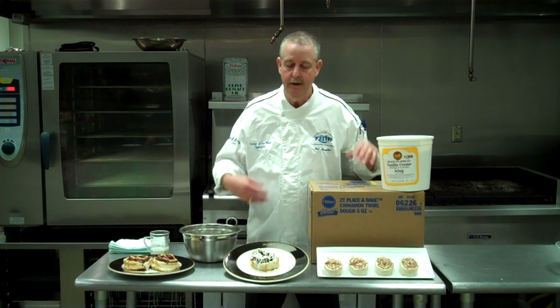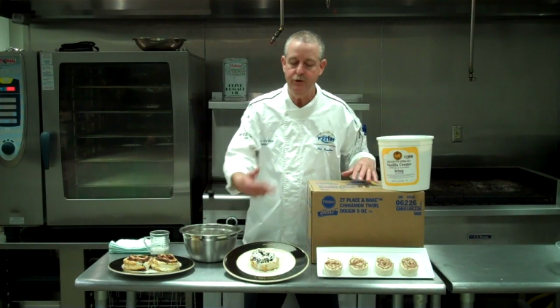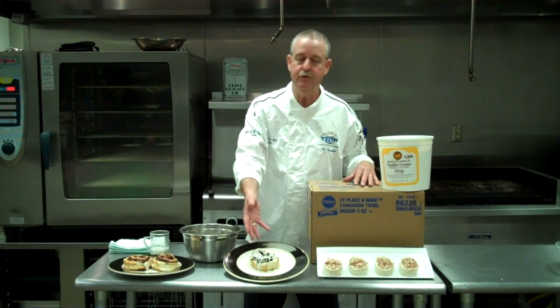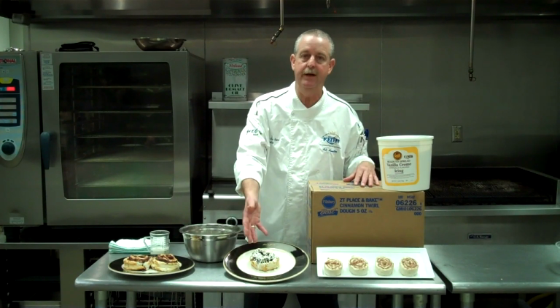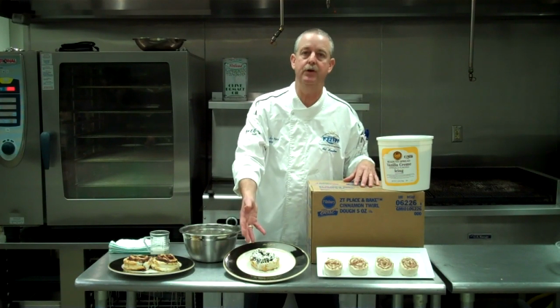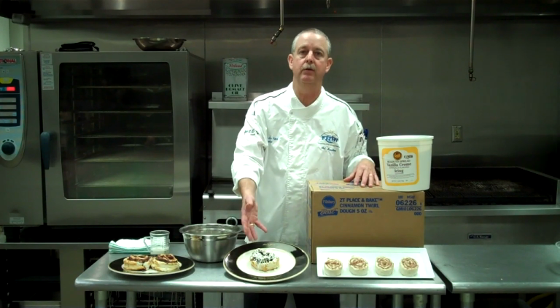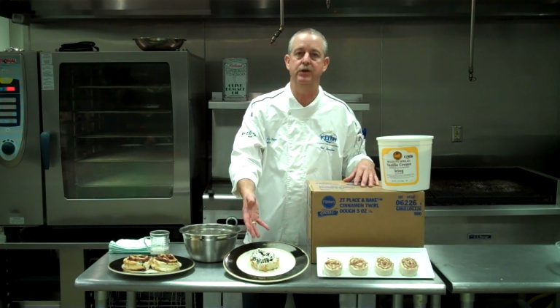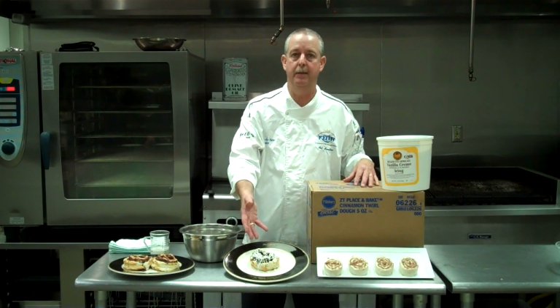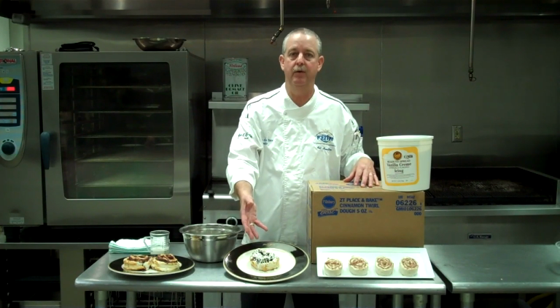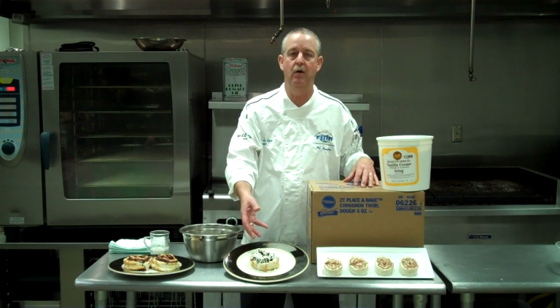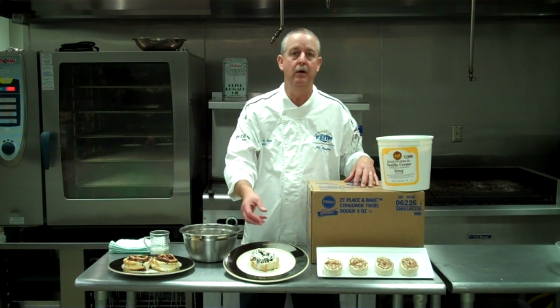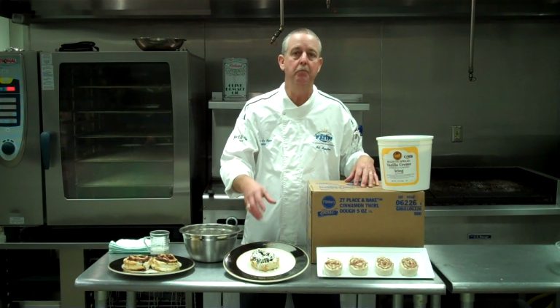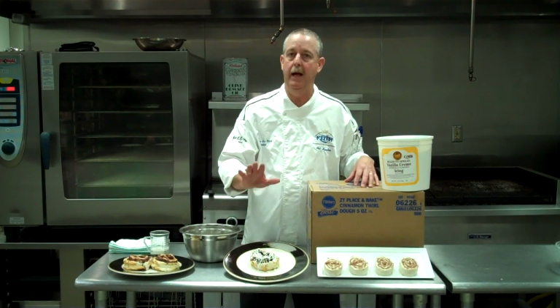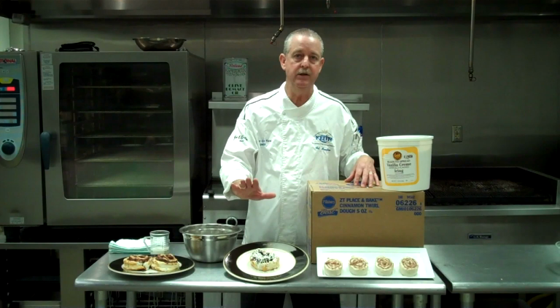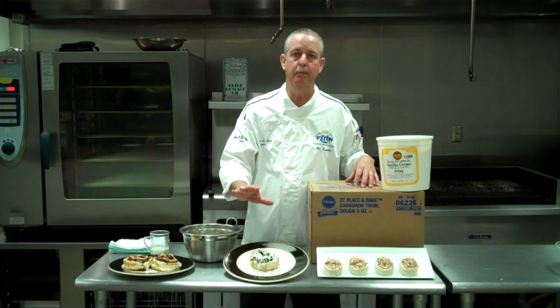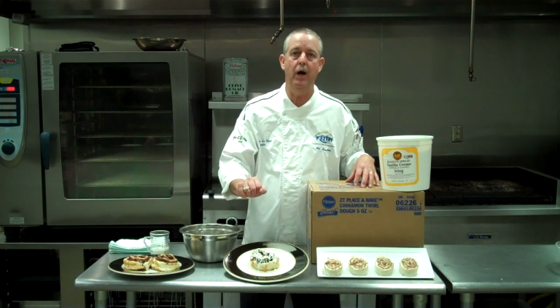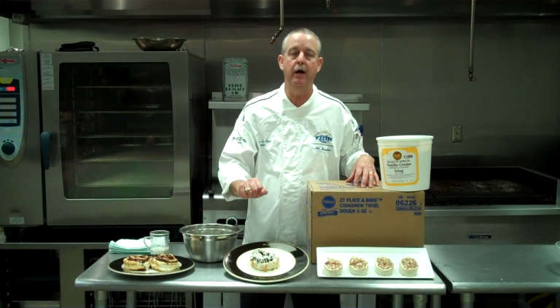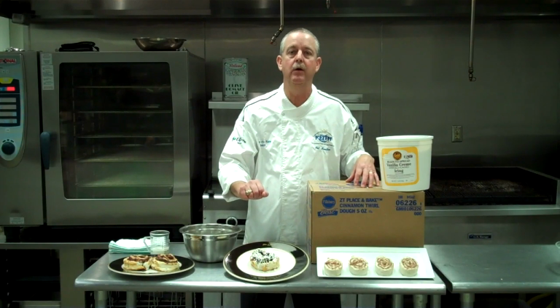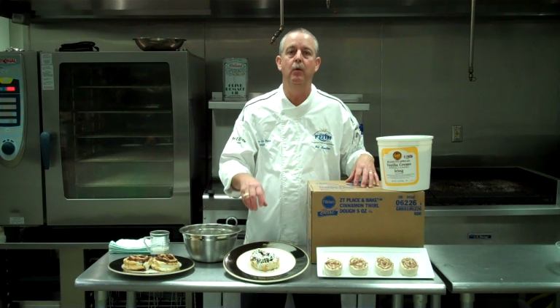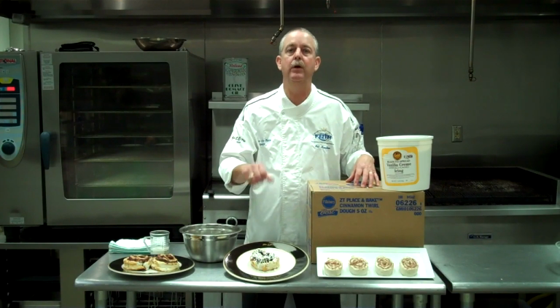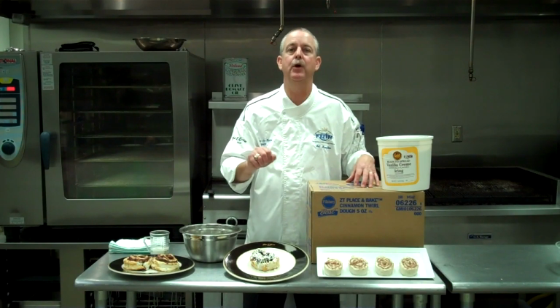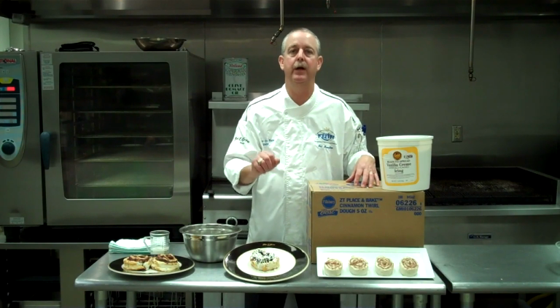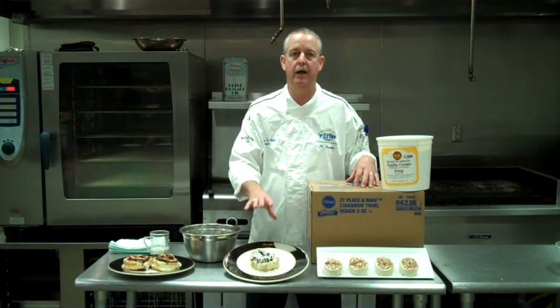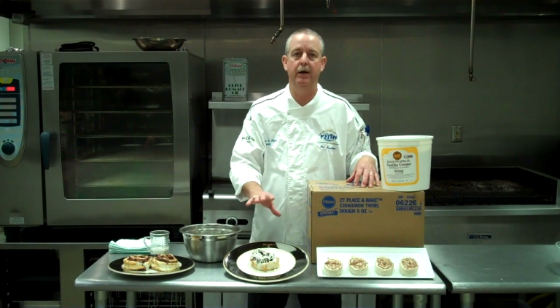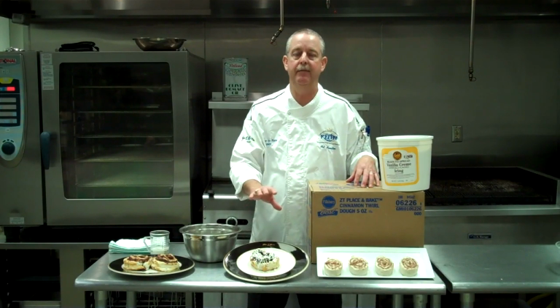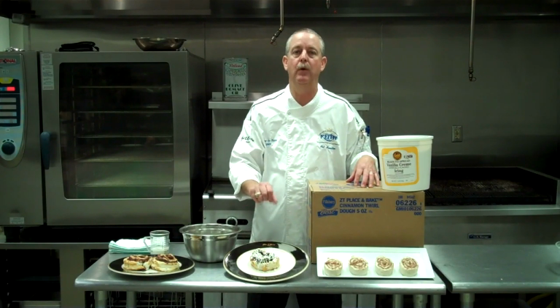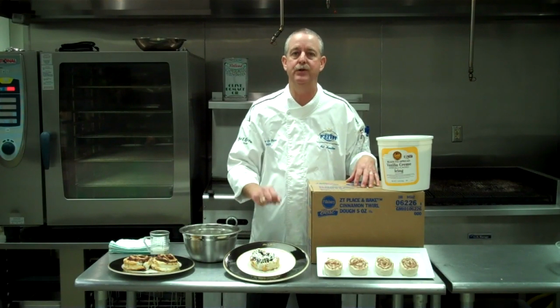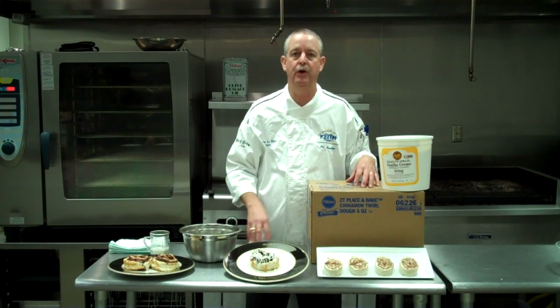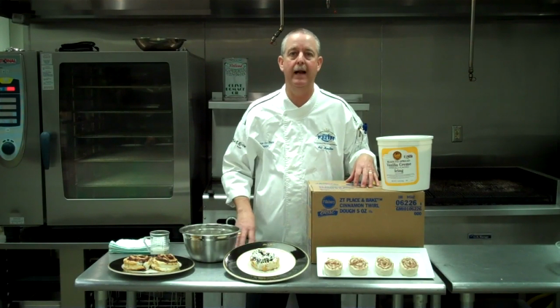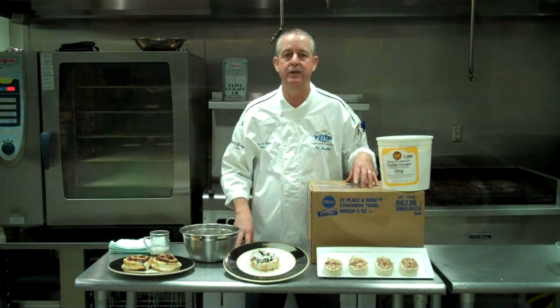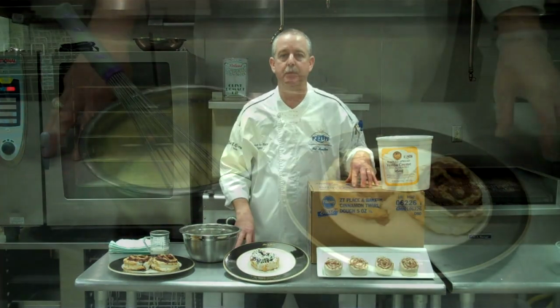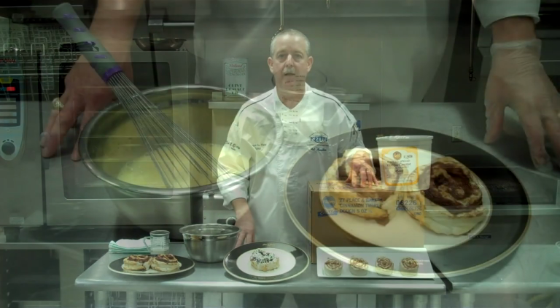Here's your traditional cinnamon roll — excellent product. We're going to show you a couple of different ways to utilize this product.